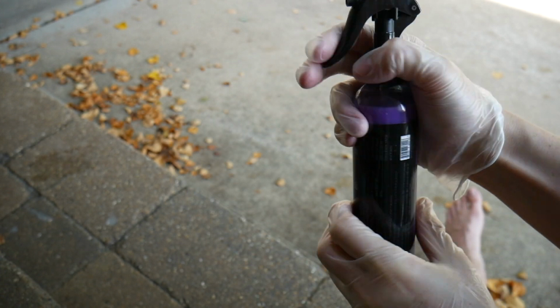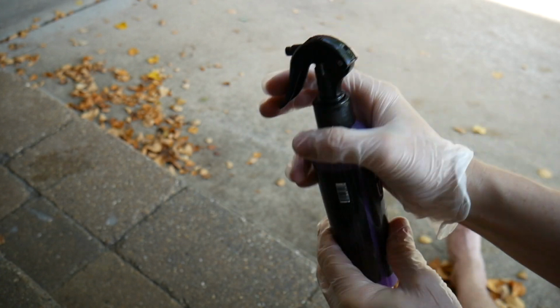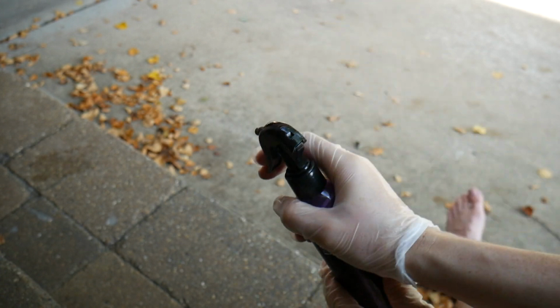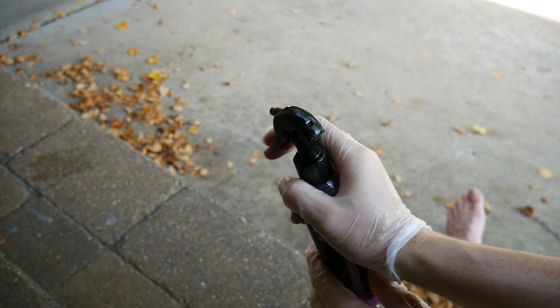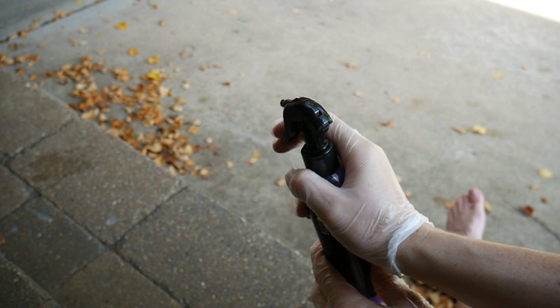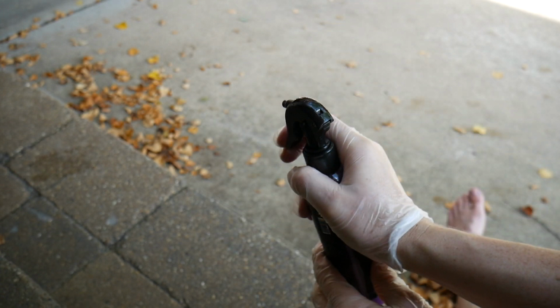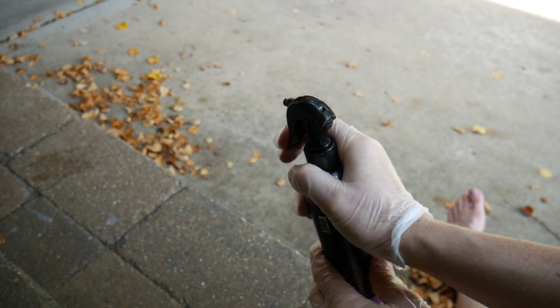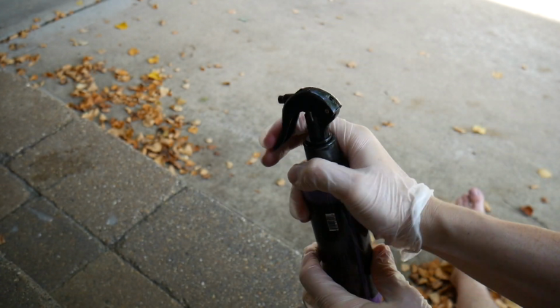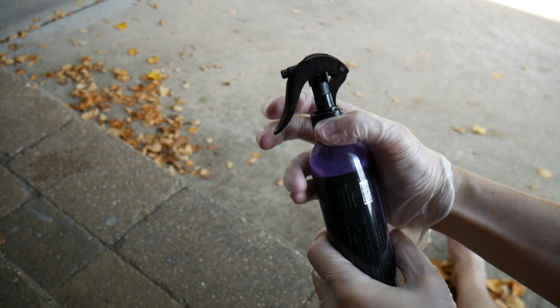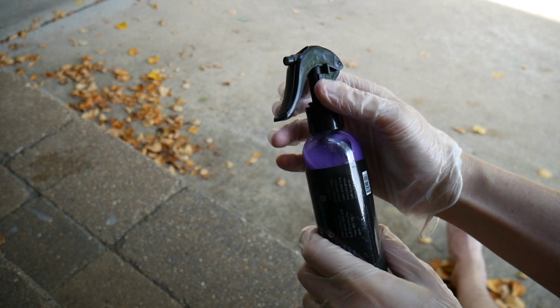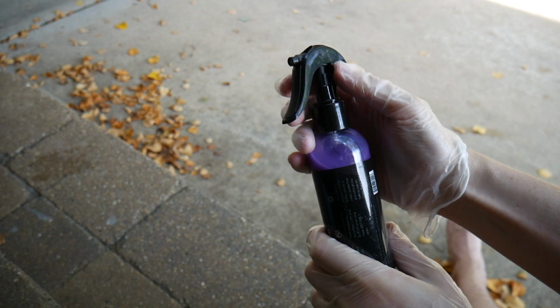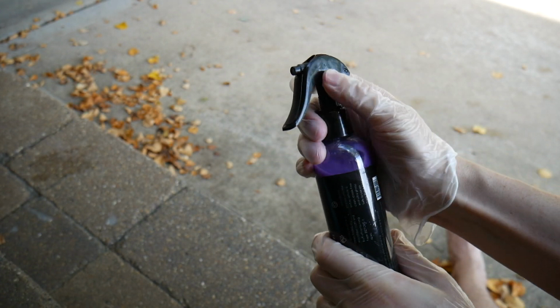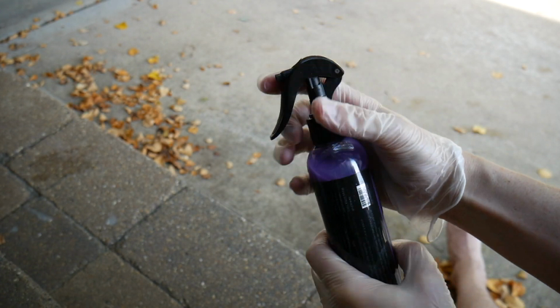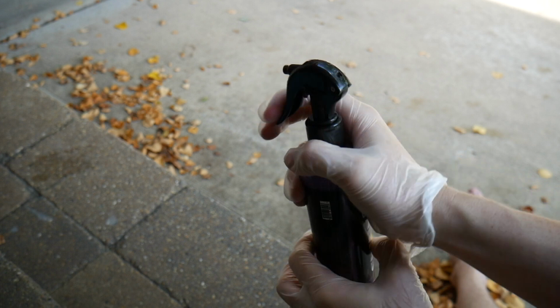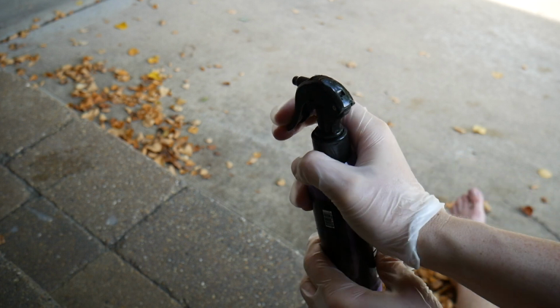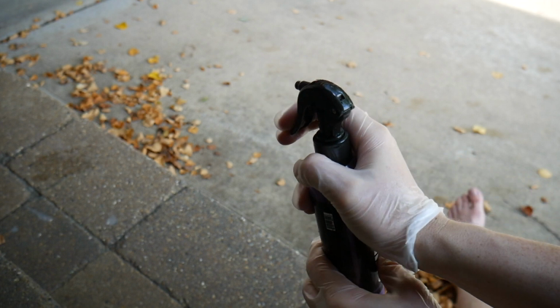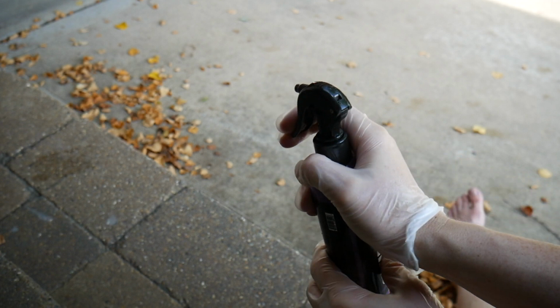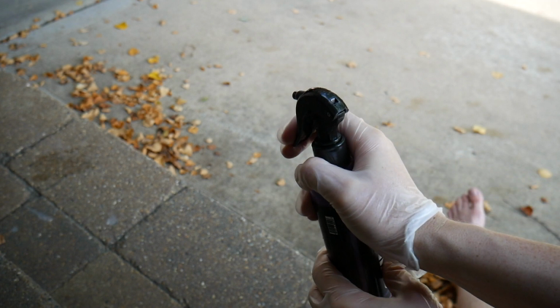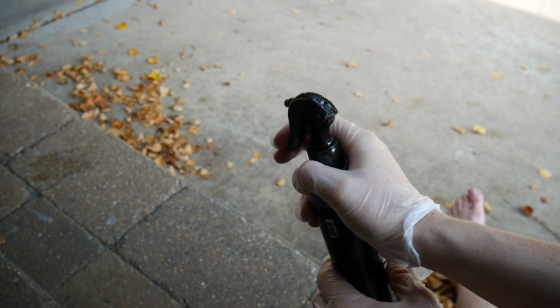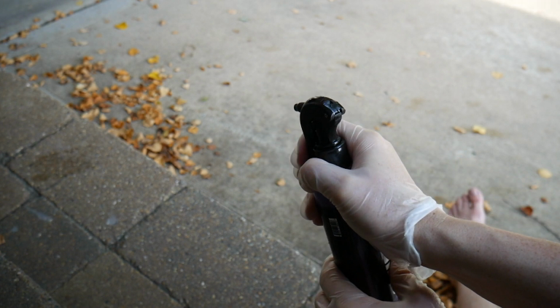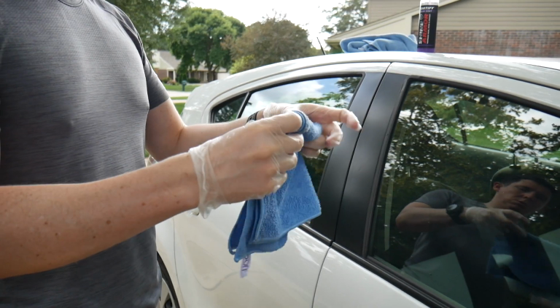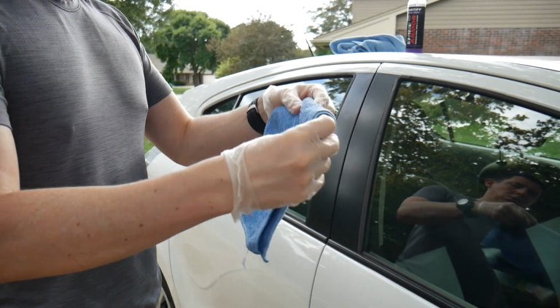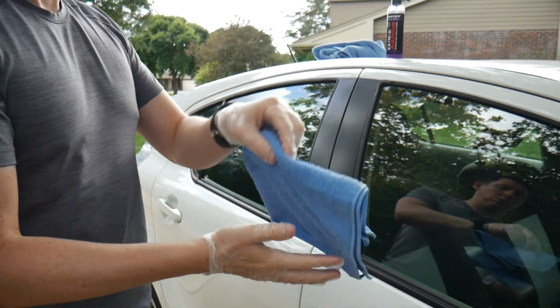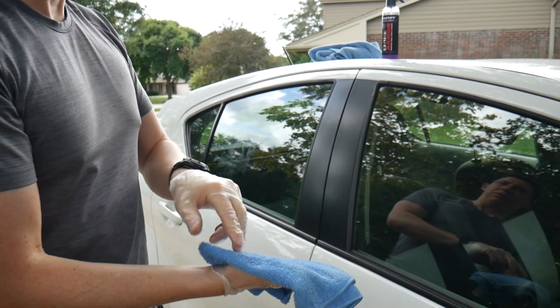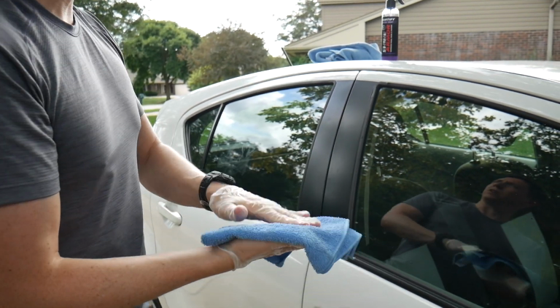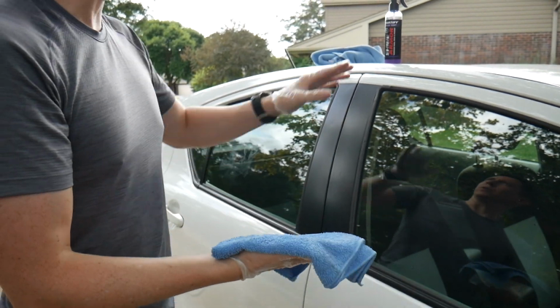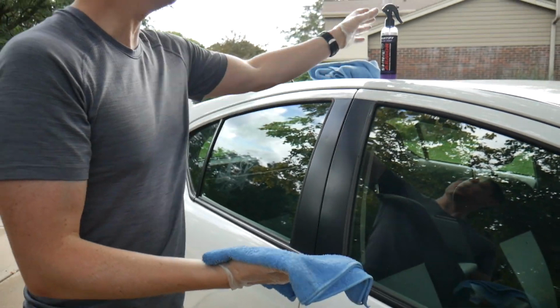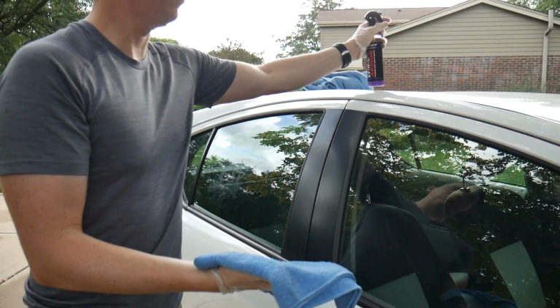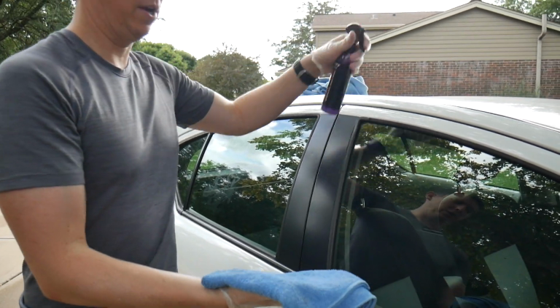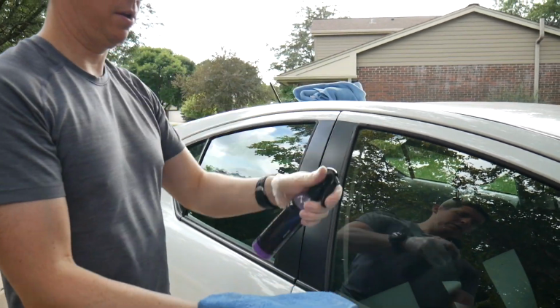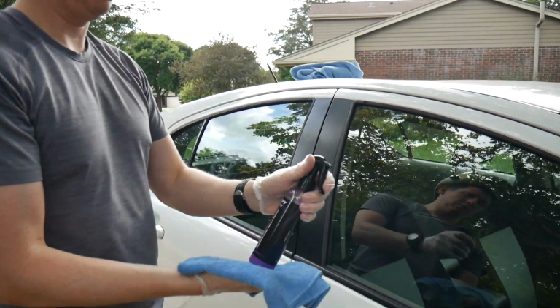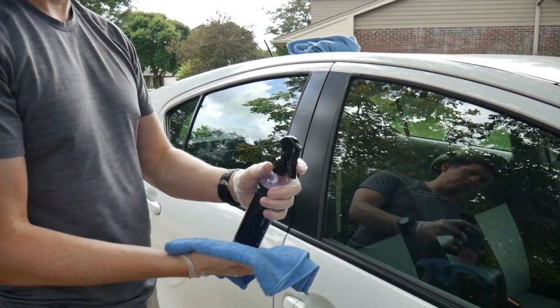It's $20 for 6.4 ounces, and you will use the entire bottle for one wash.